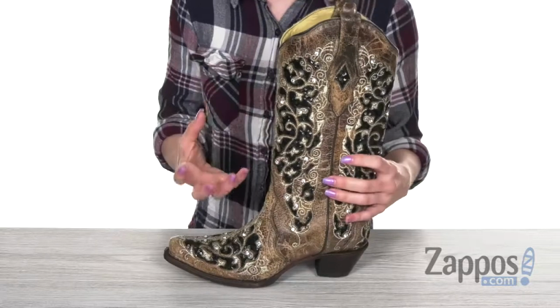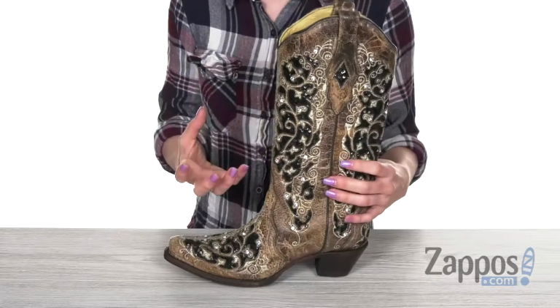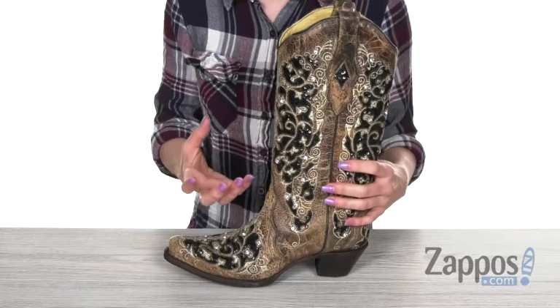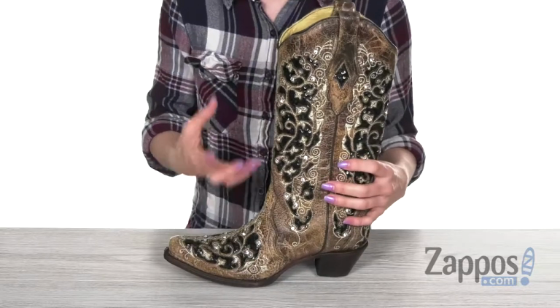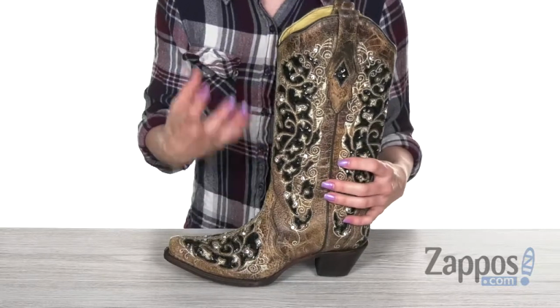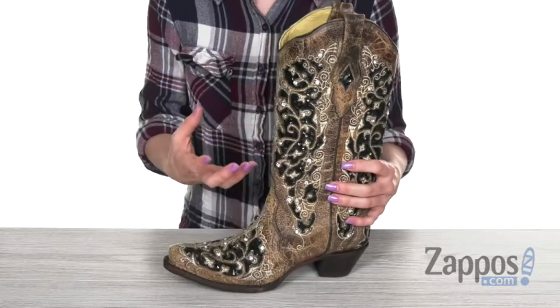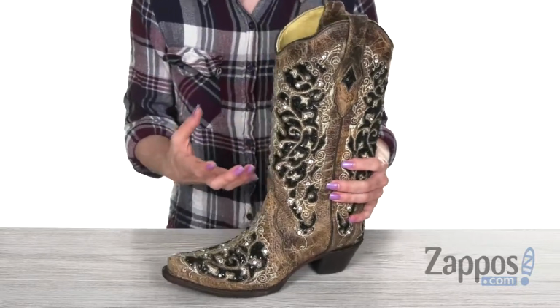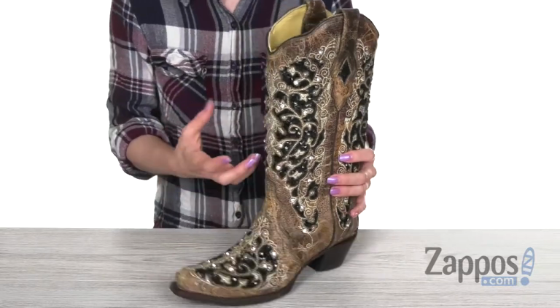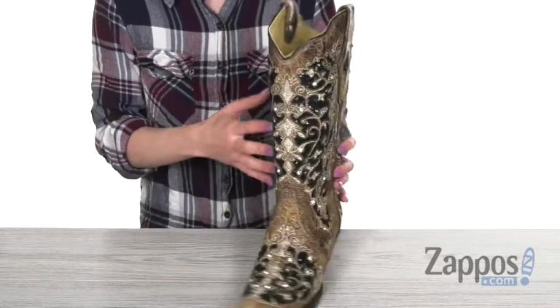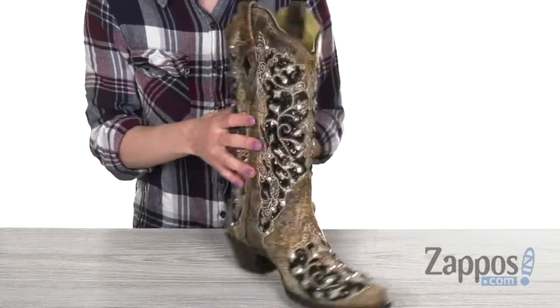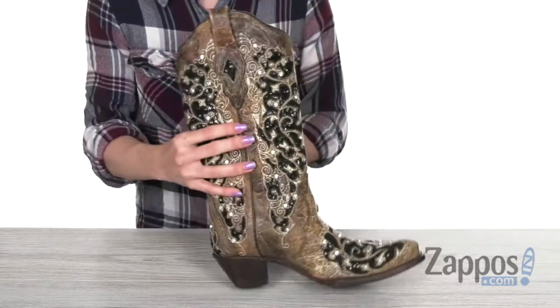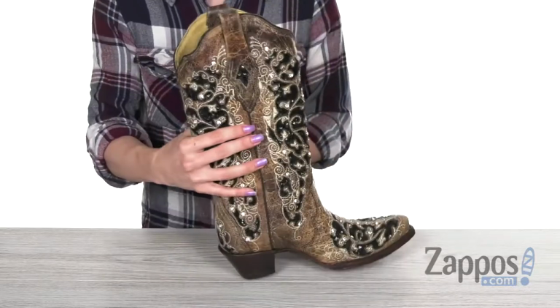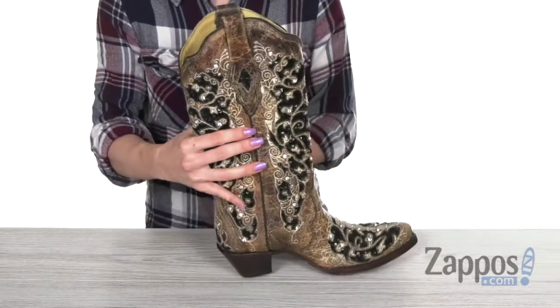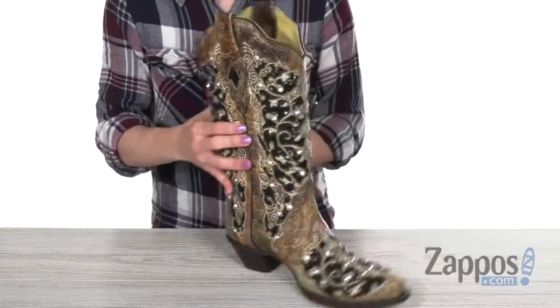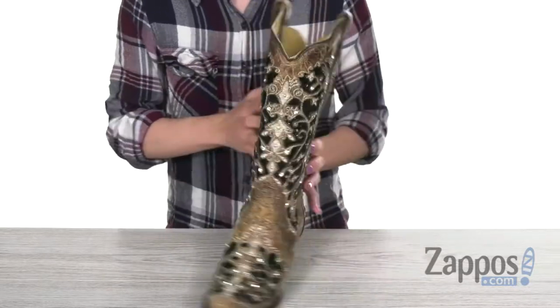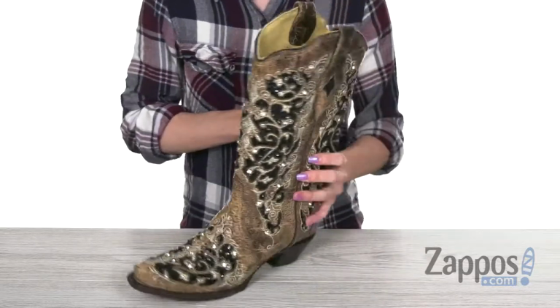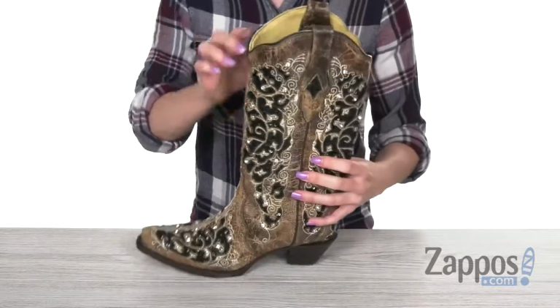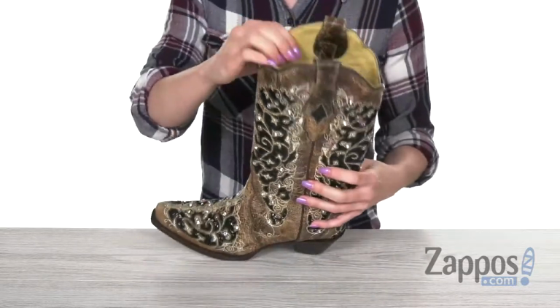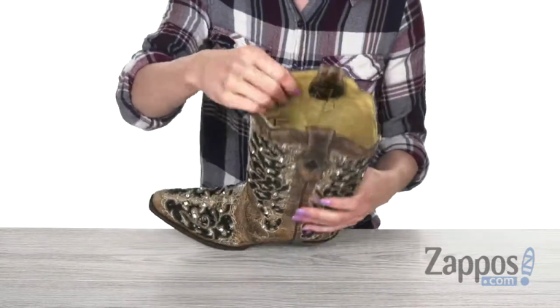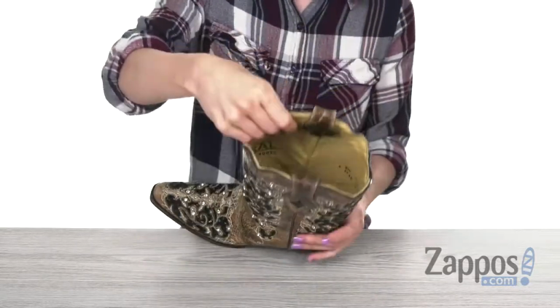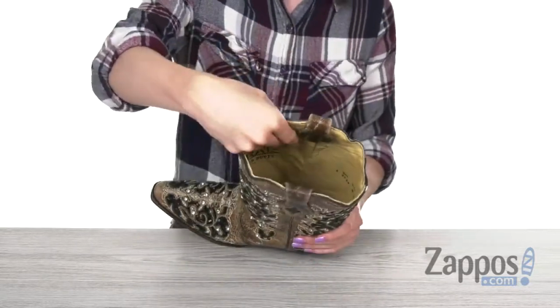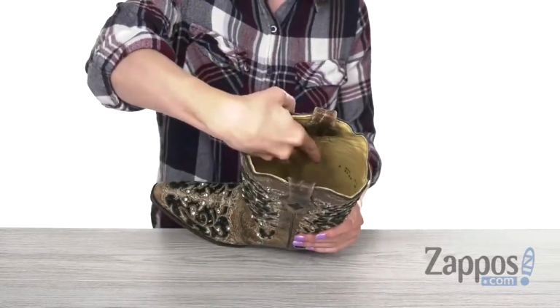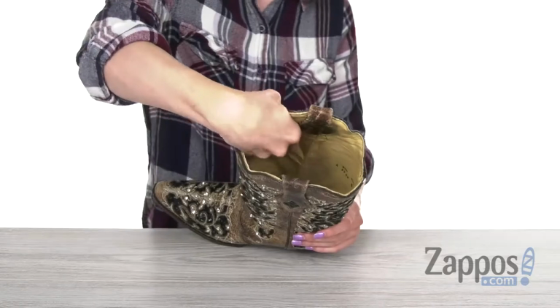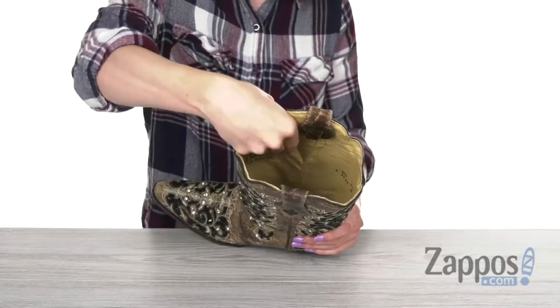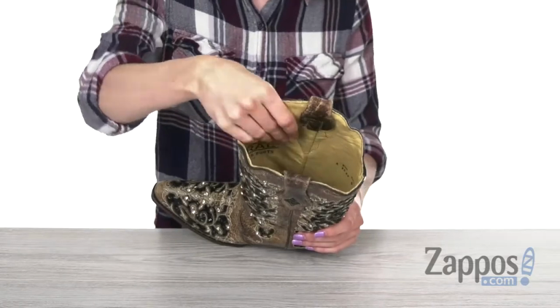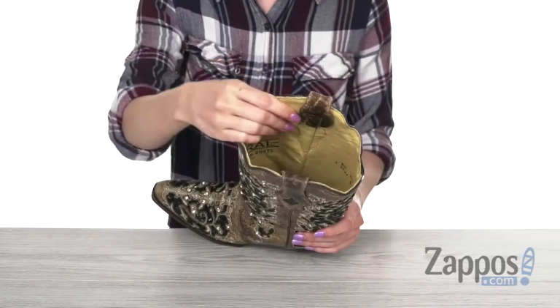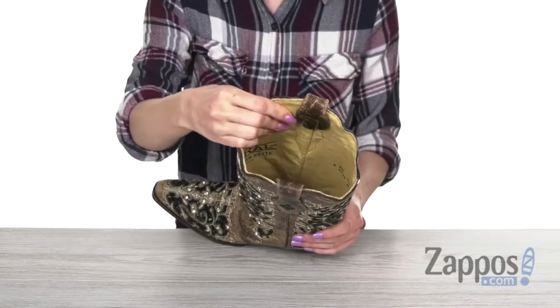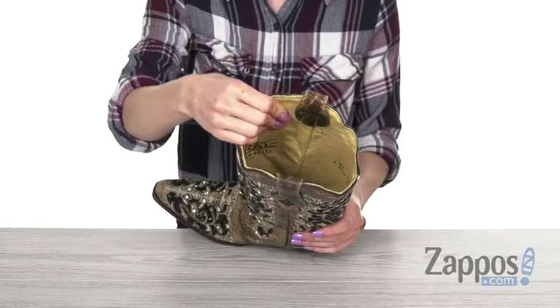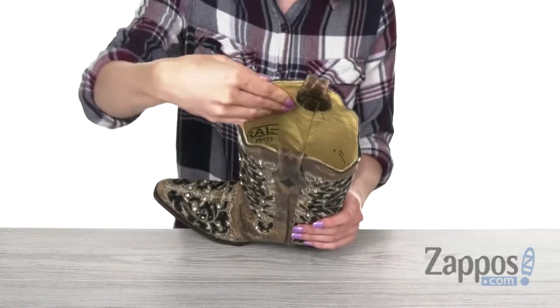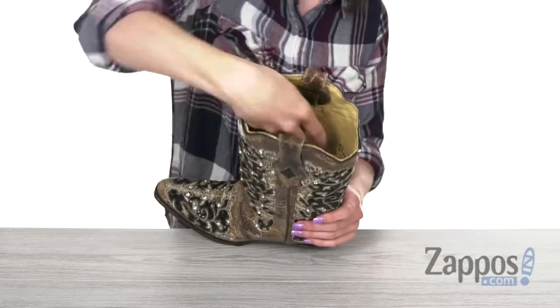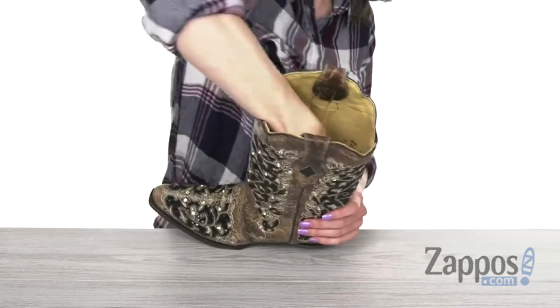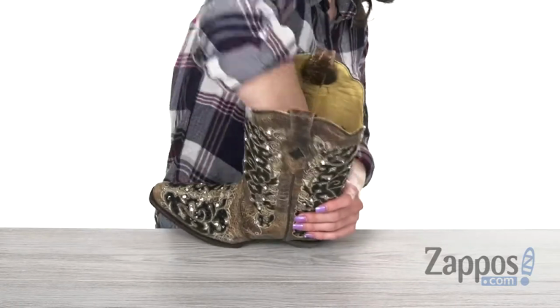It also offers really intricate detailing with that overlay and sequin underlay. Nice contrast here, pop of shine, and there are some rhinestones as well.